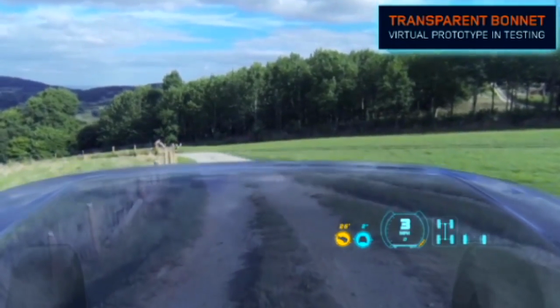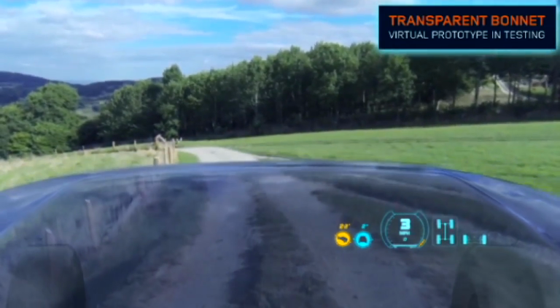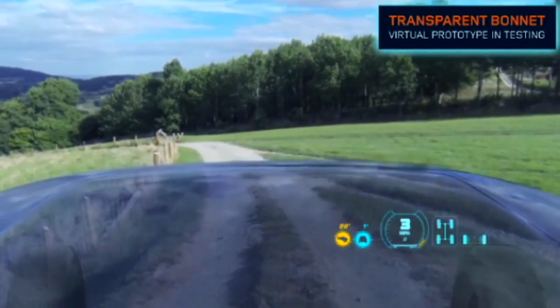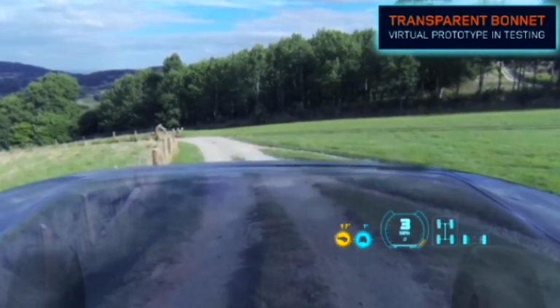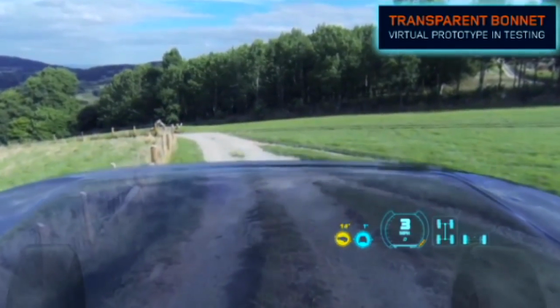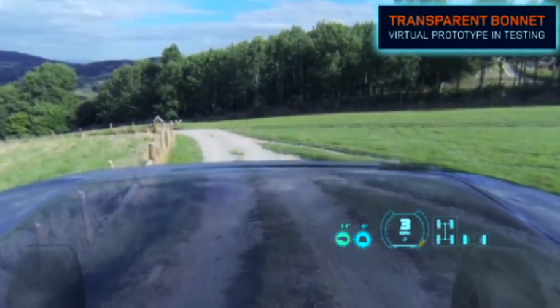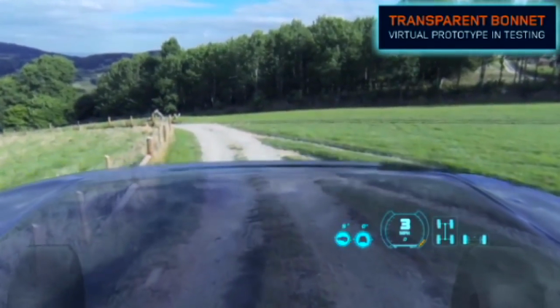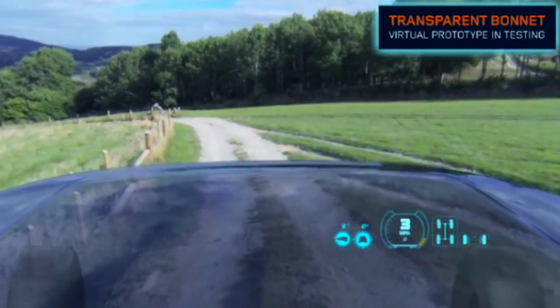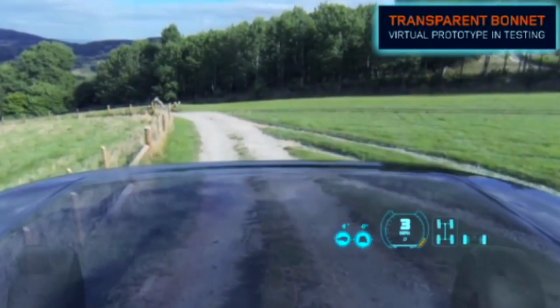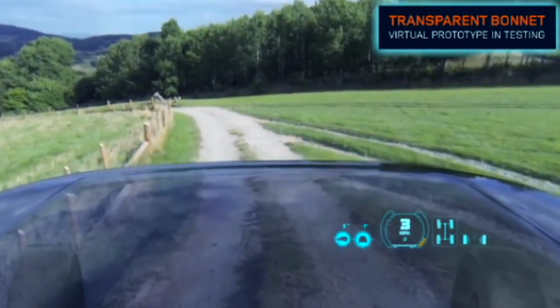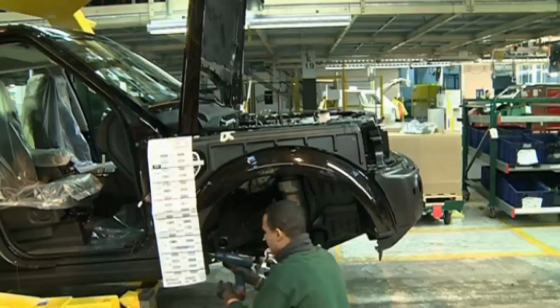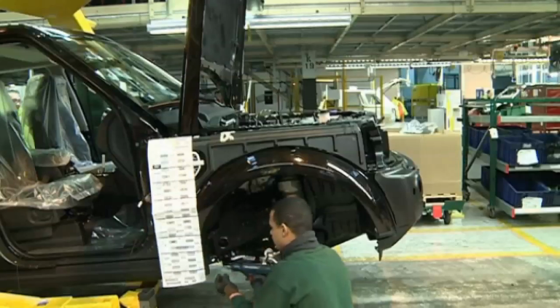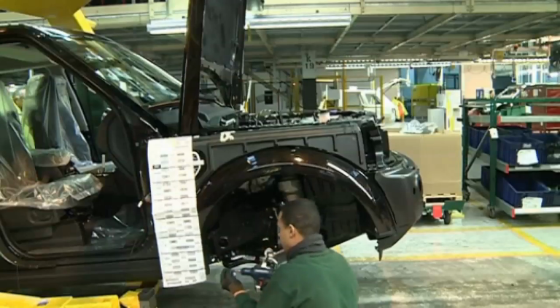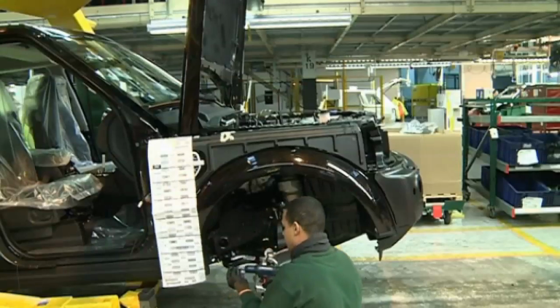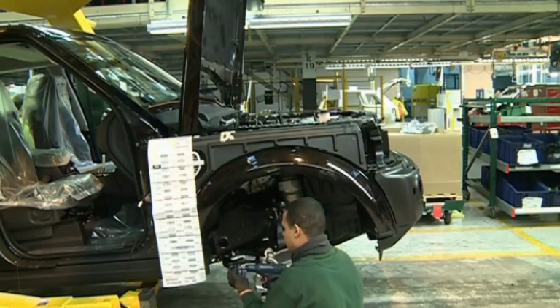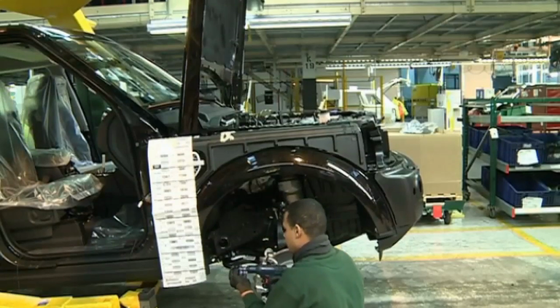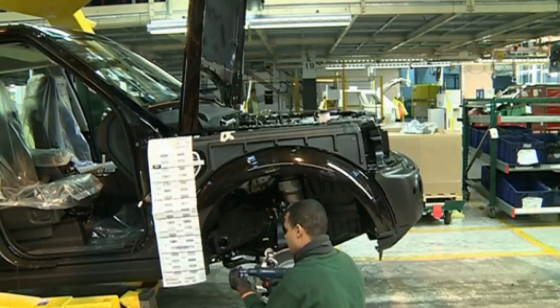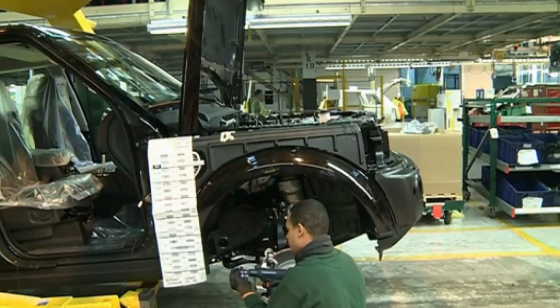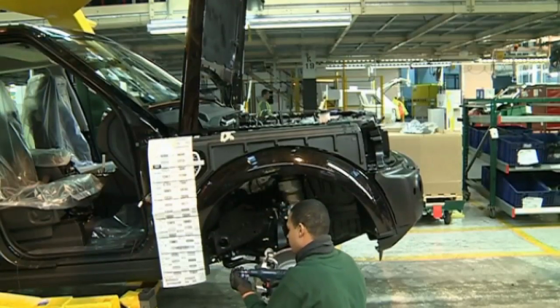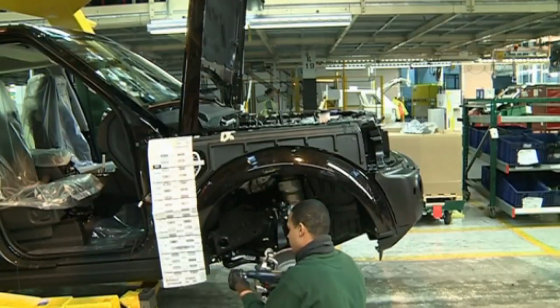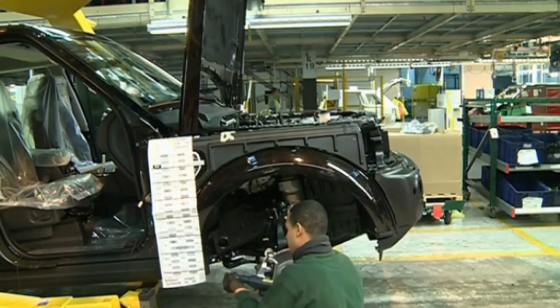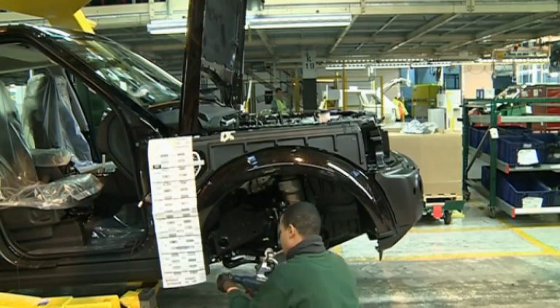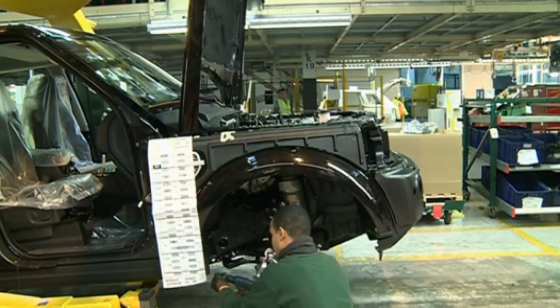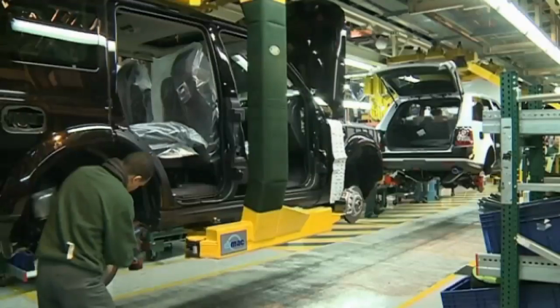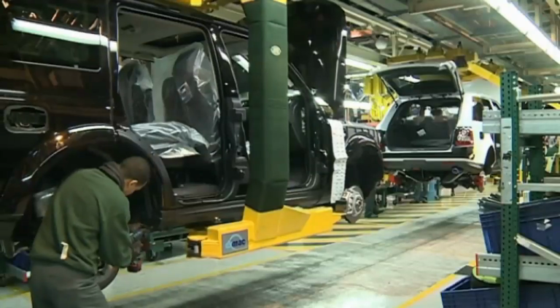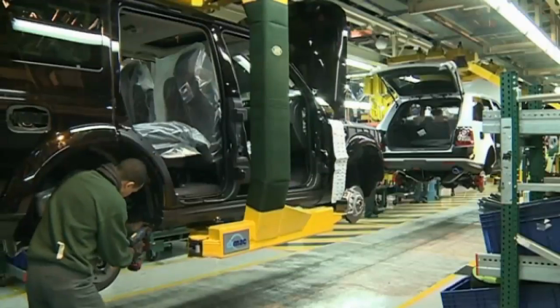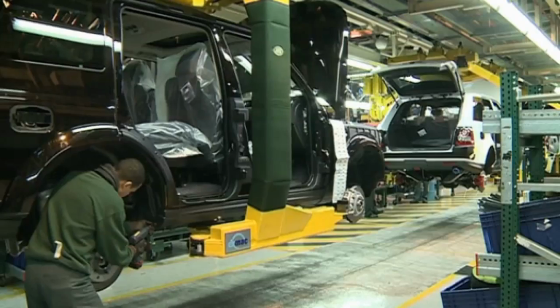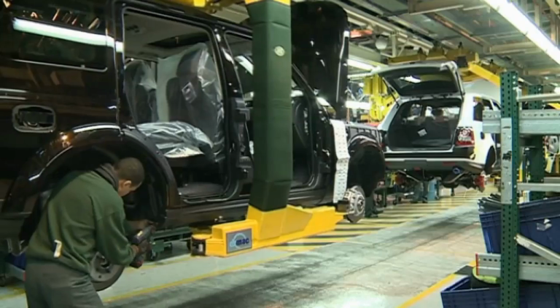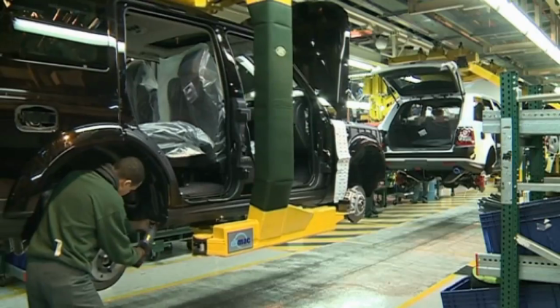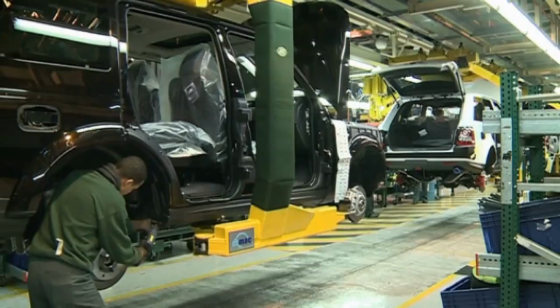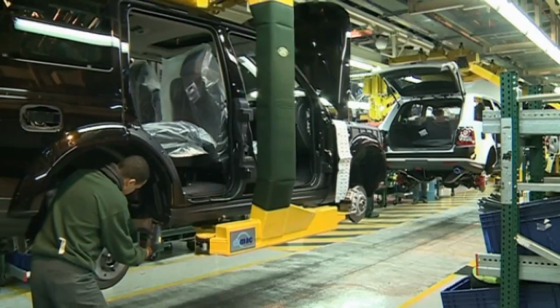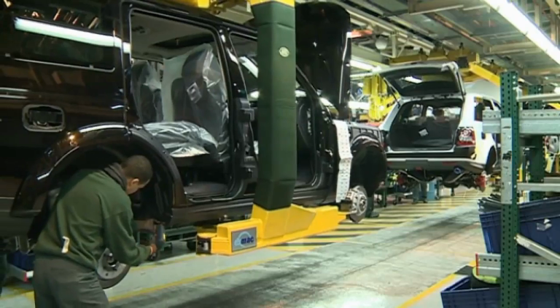Land Rover is showcasing the Discovery Vision concept car in New York on April 16th.